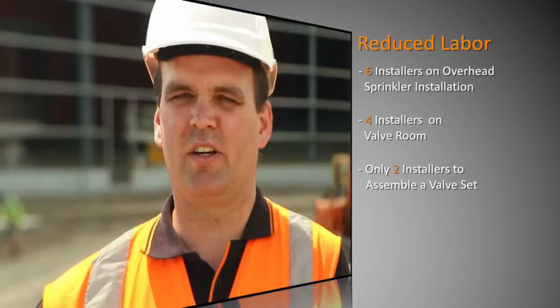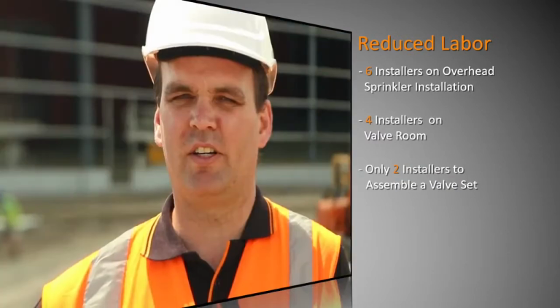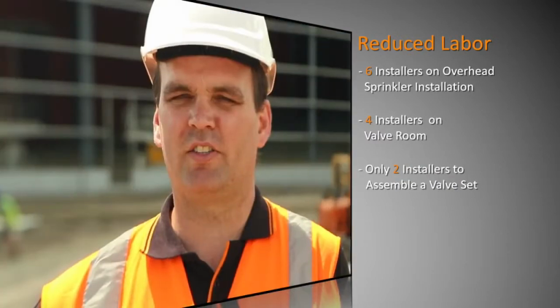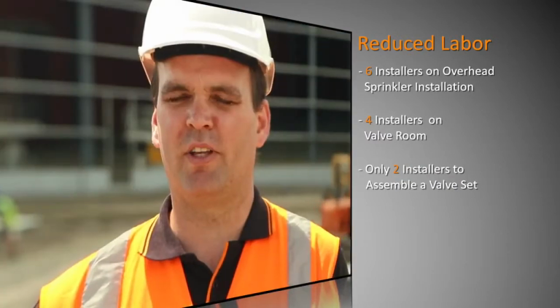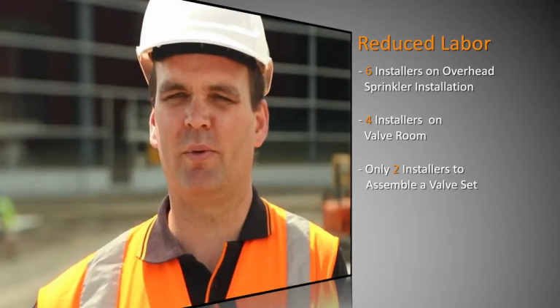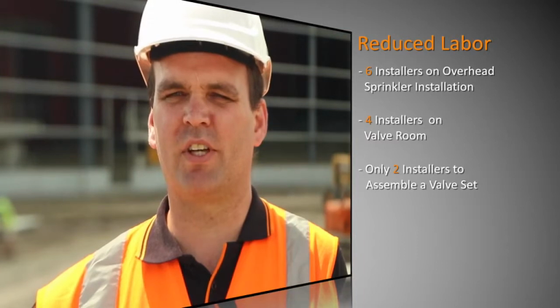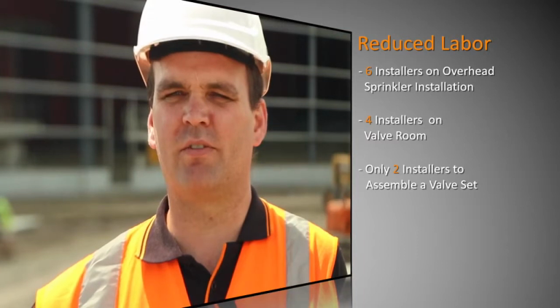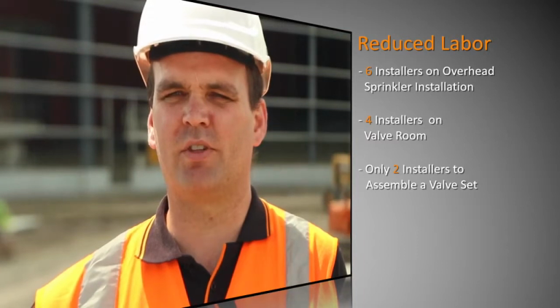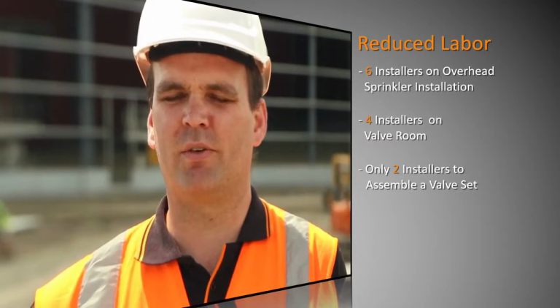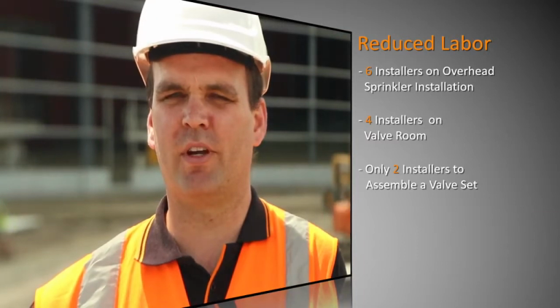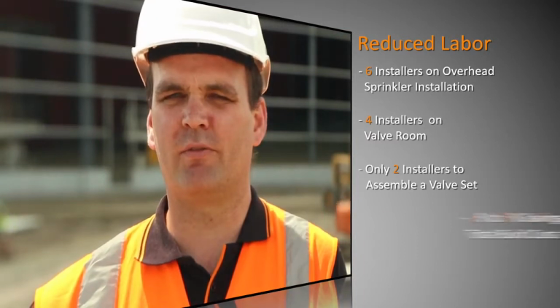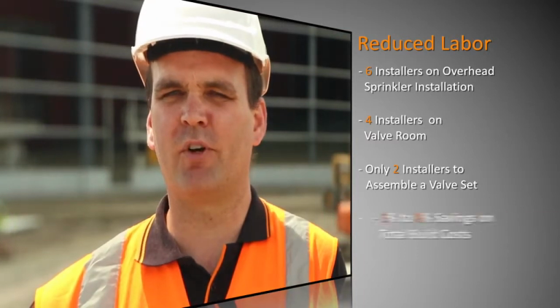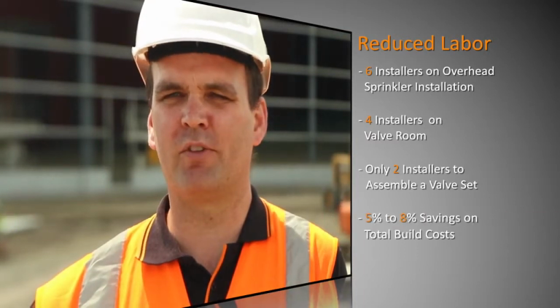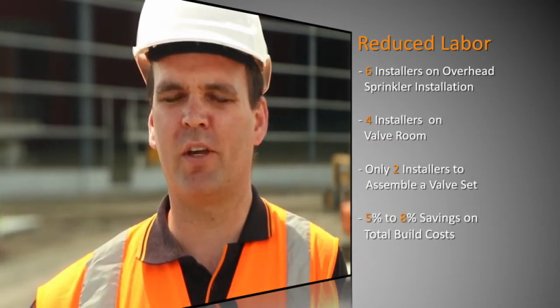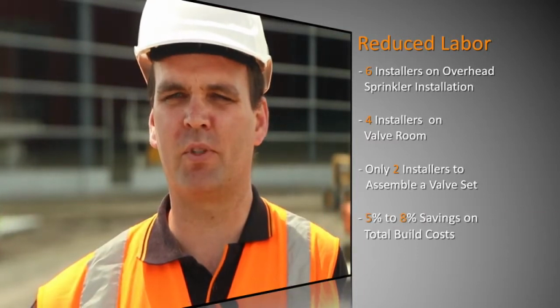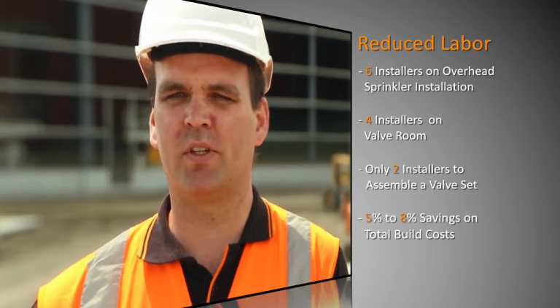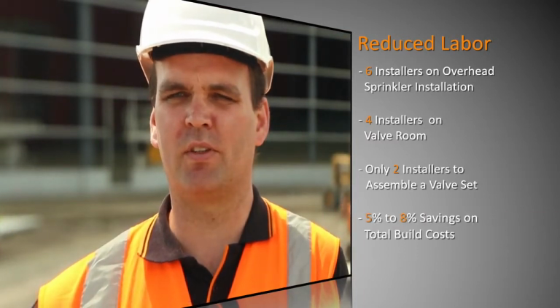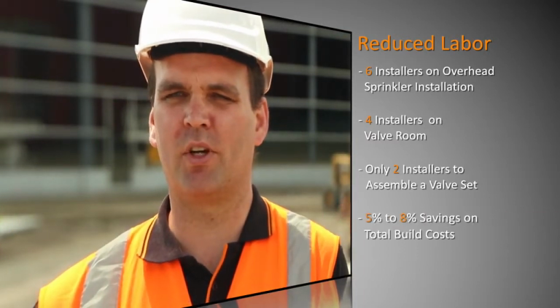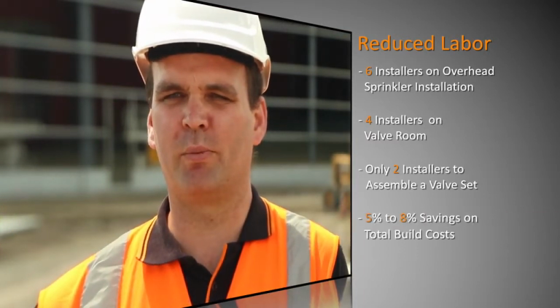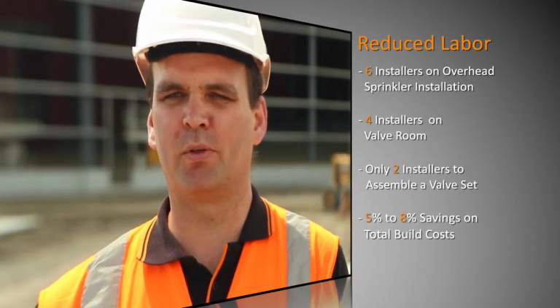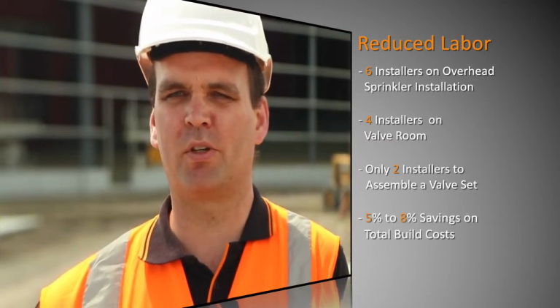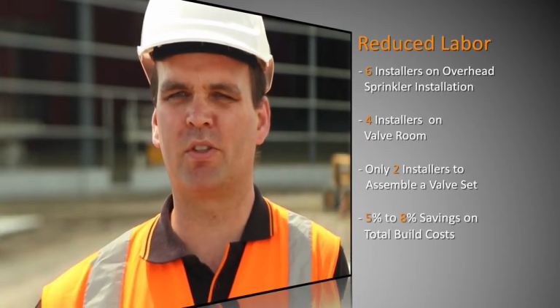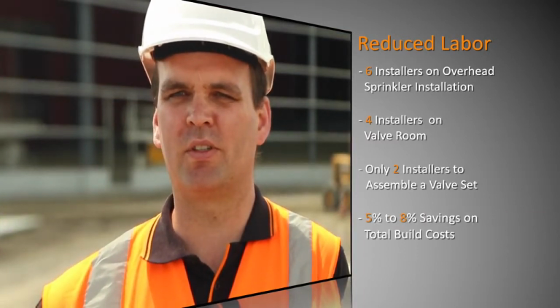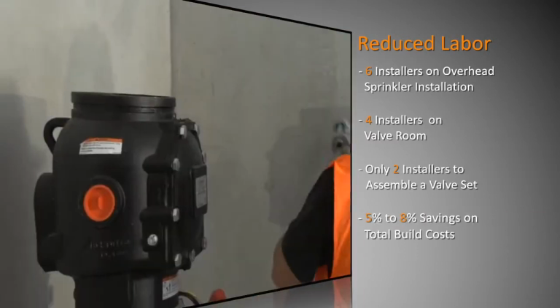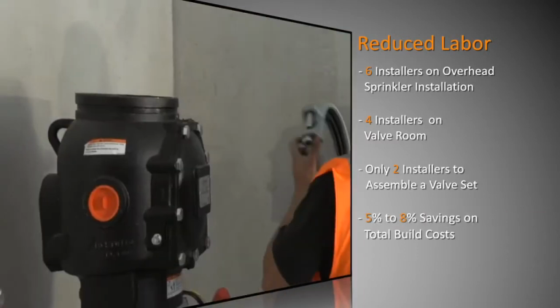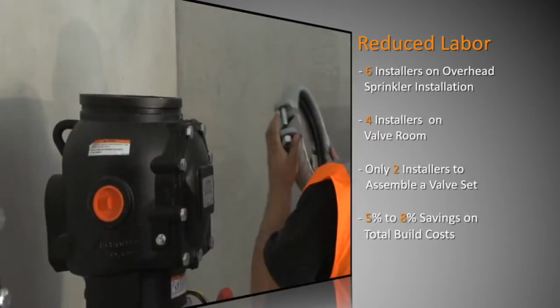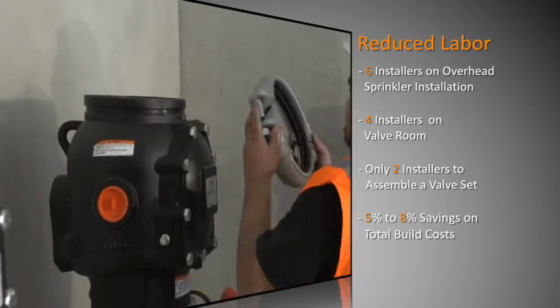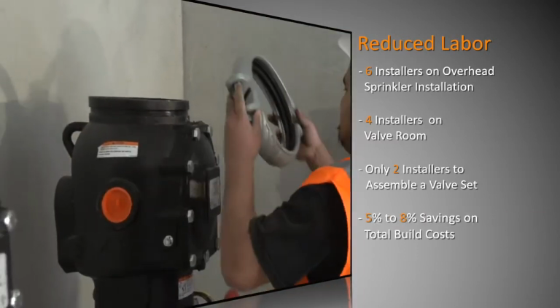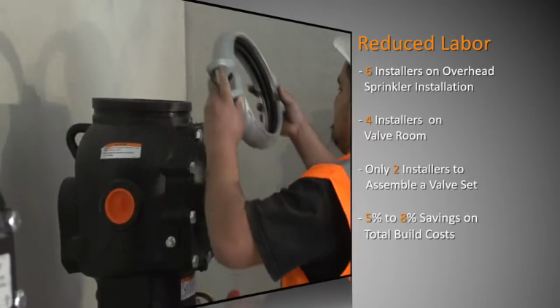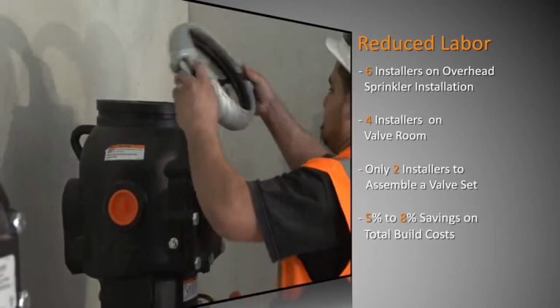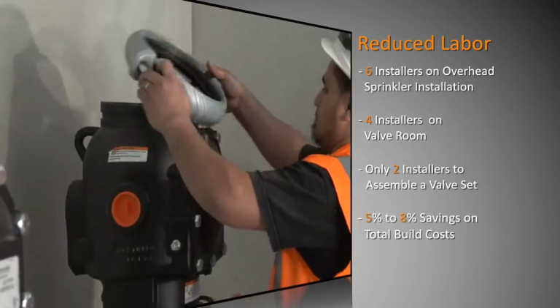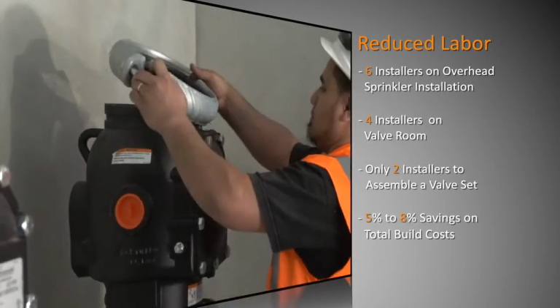I'd estimate that we saved around five to eight percent on the total build costs by using the installation-ready technology.